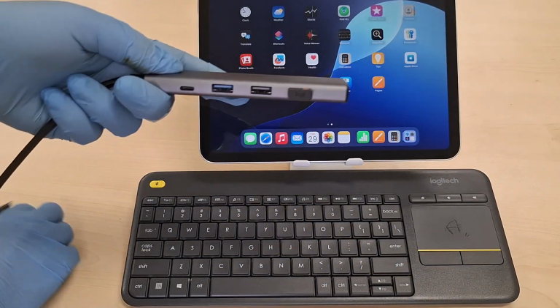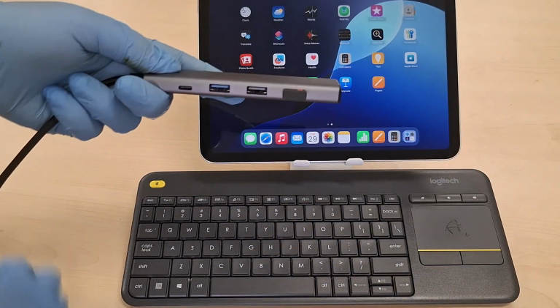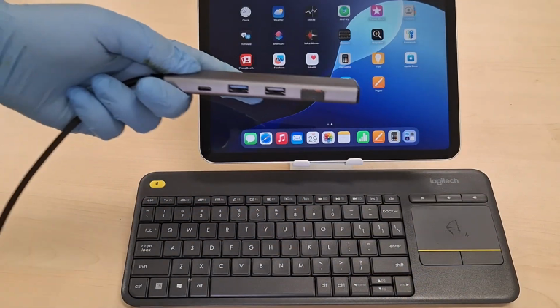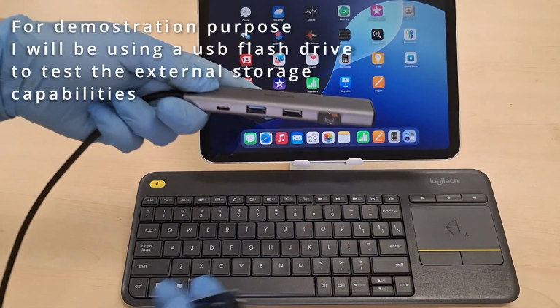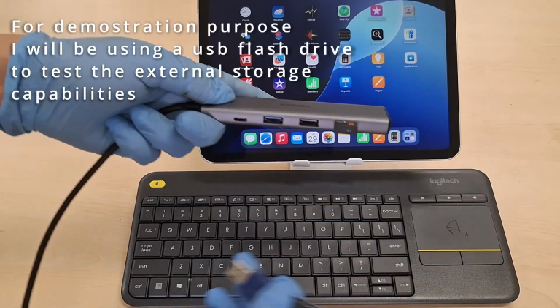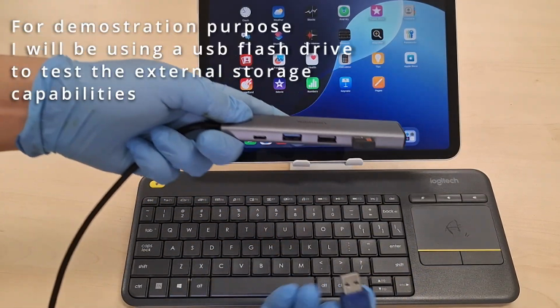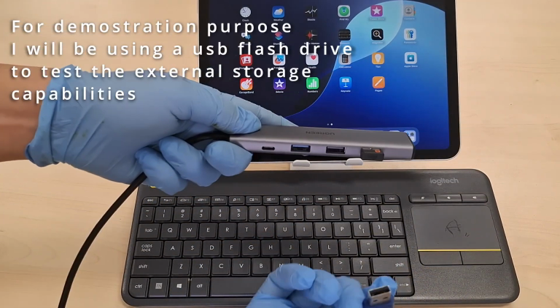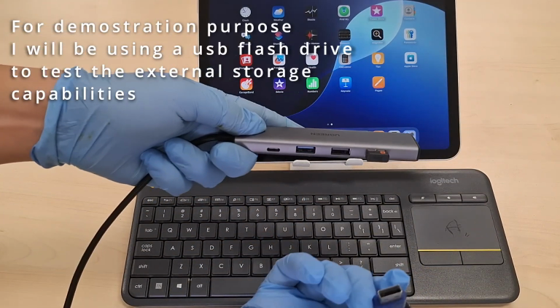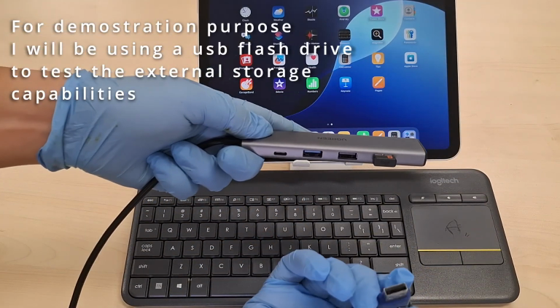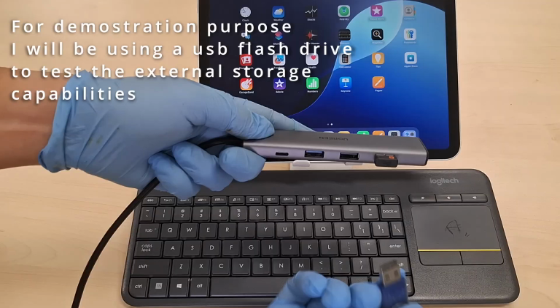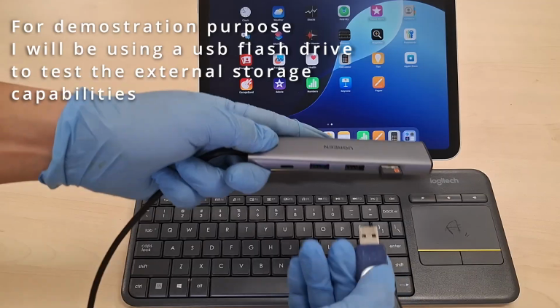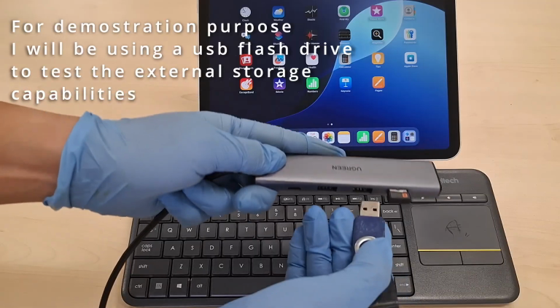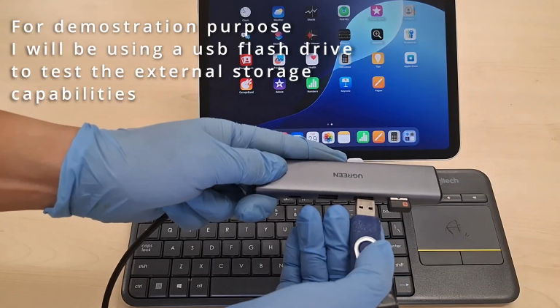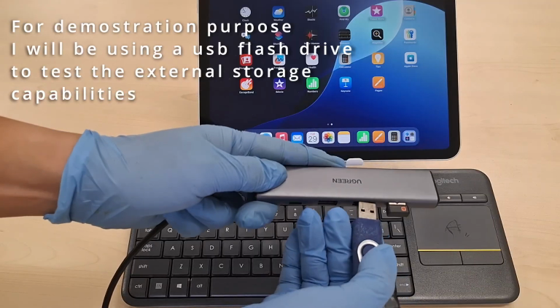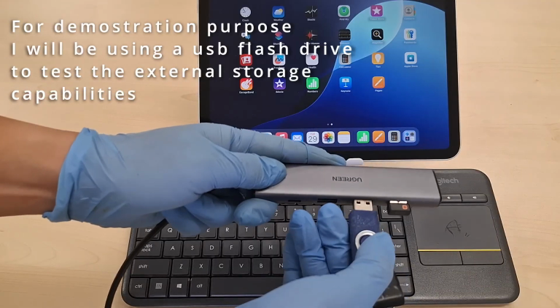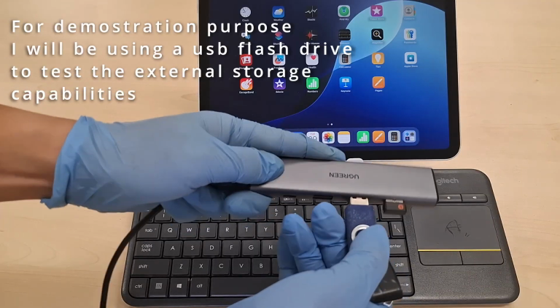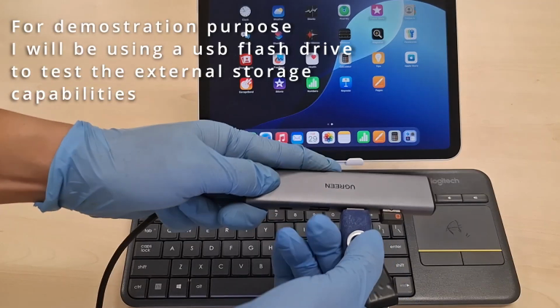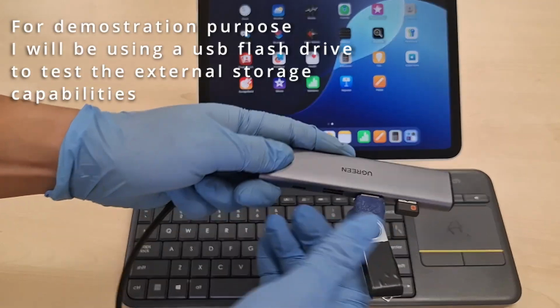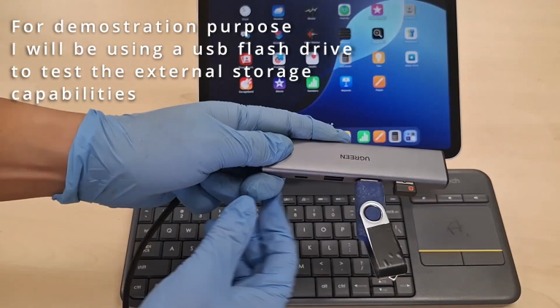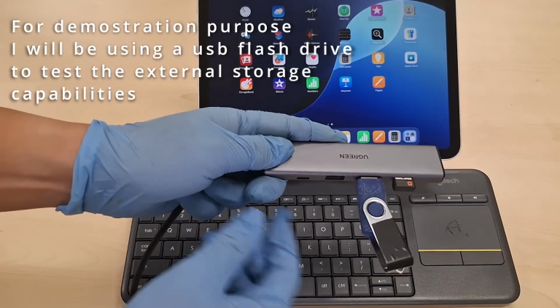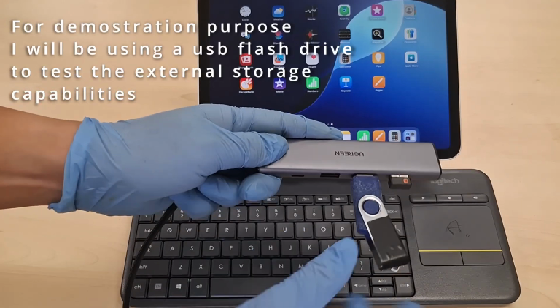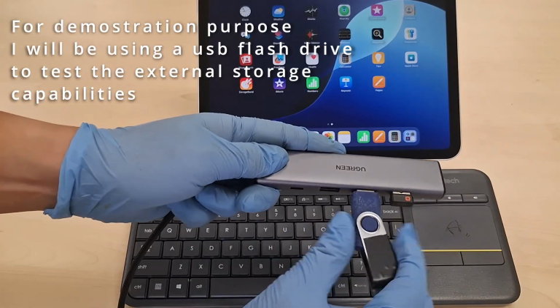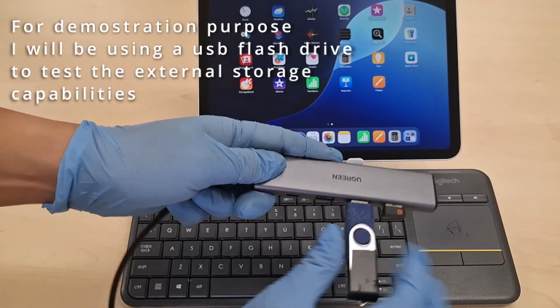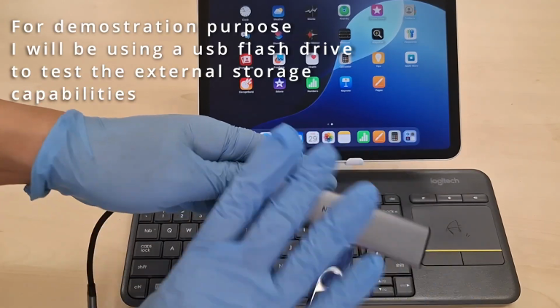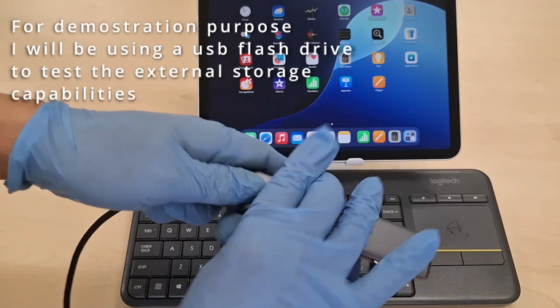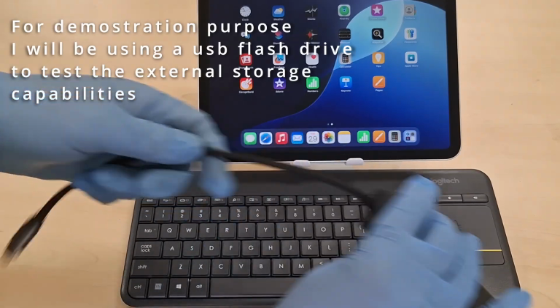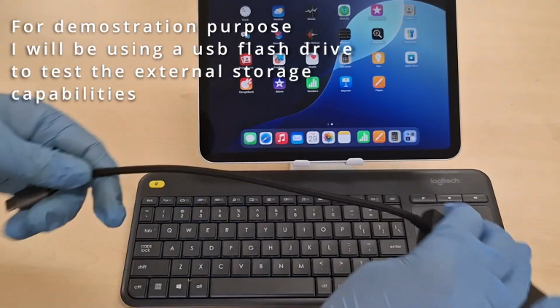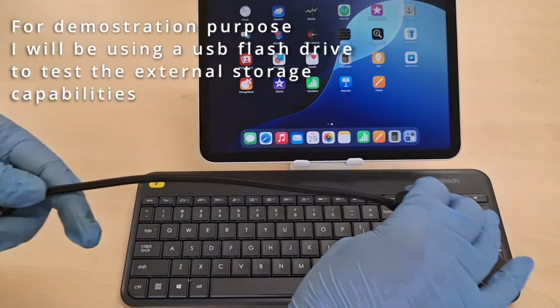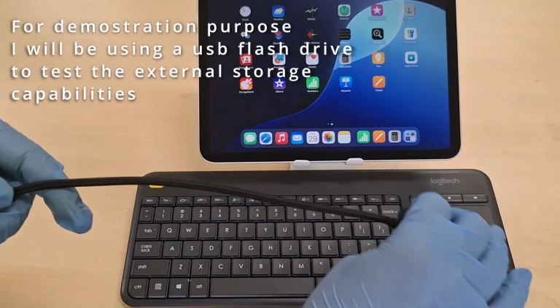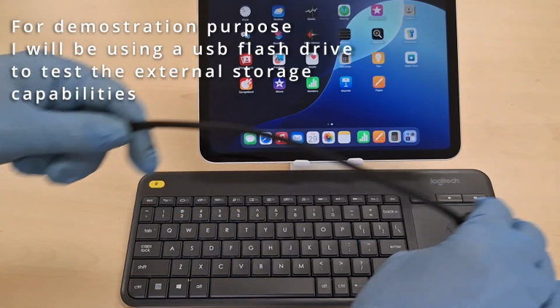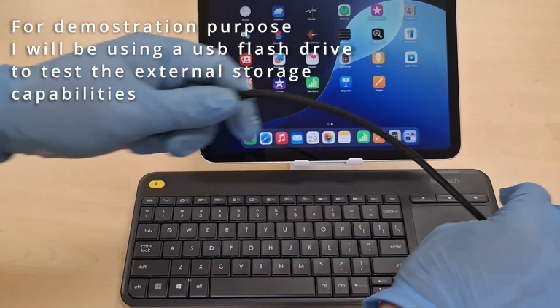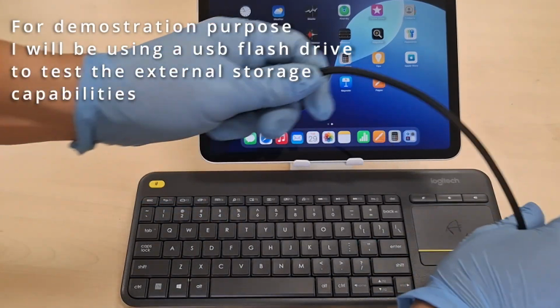For demonstration purposes, I will be using a USB flash drive to test the external storage capabilities.